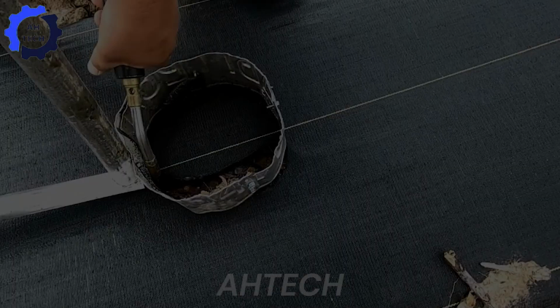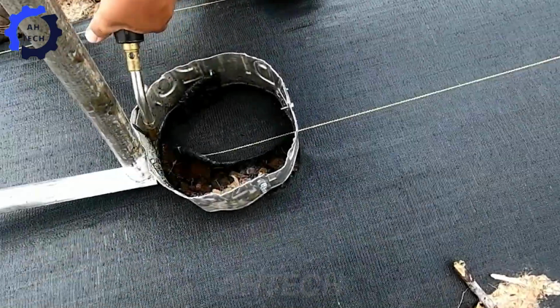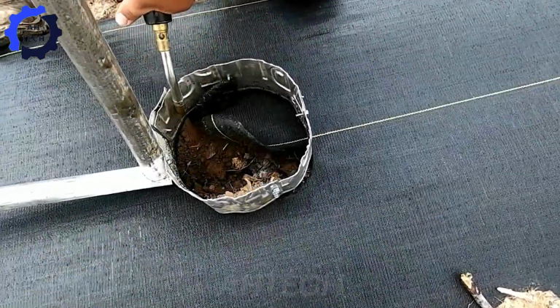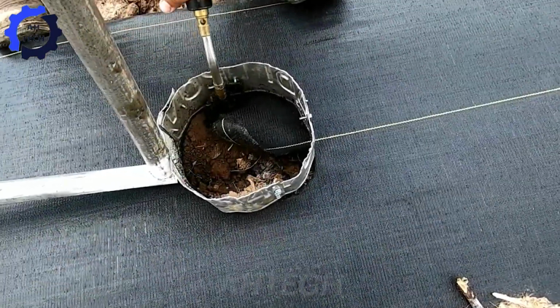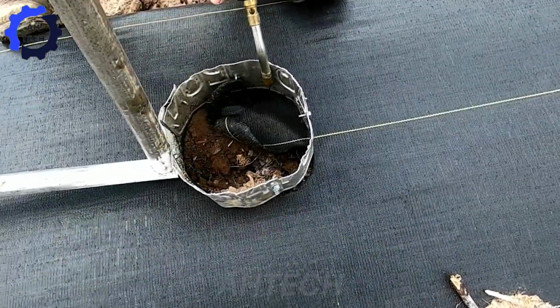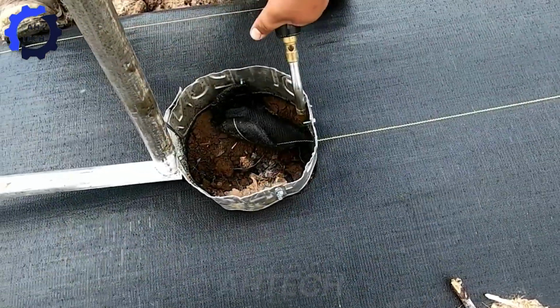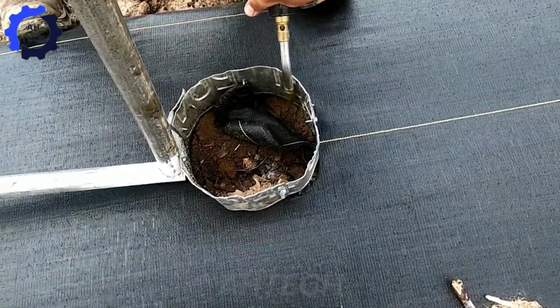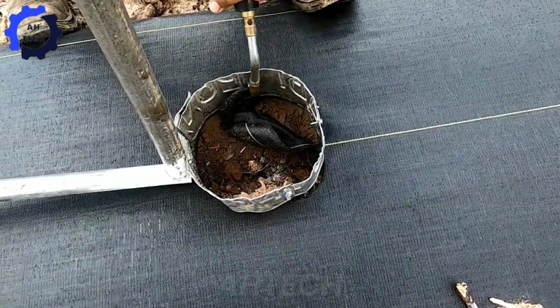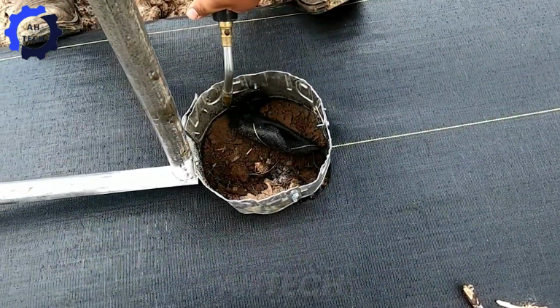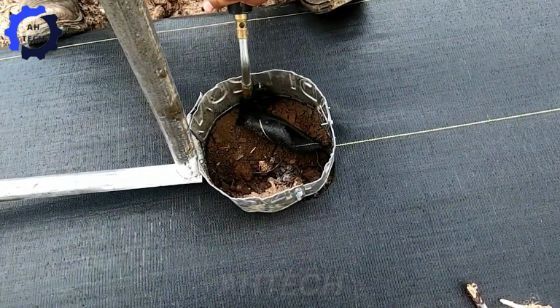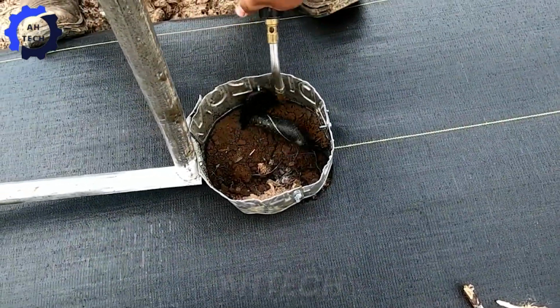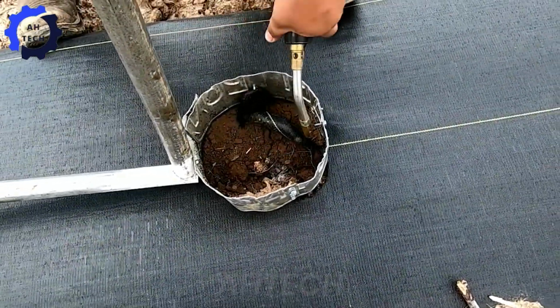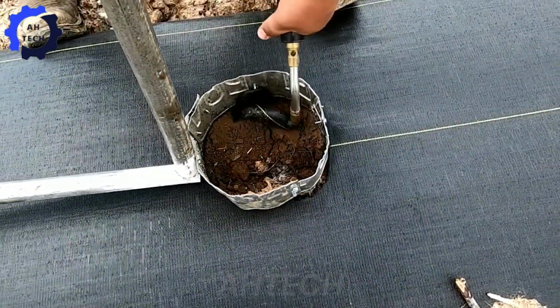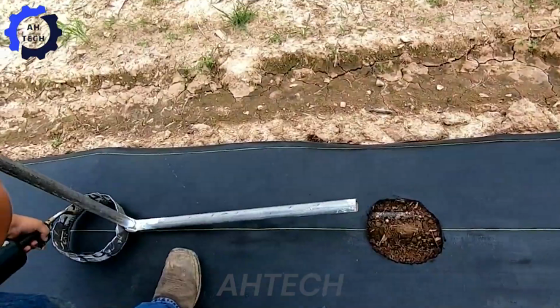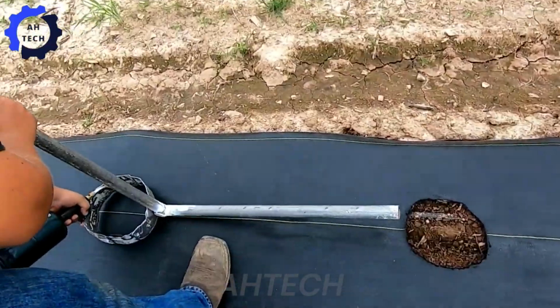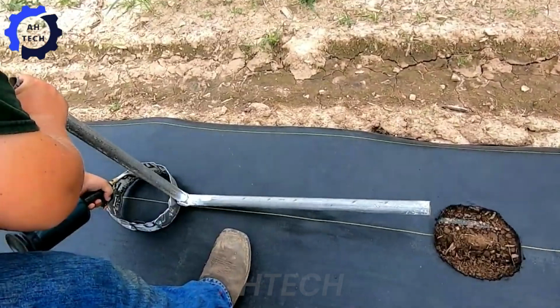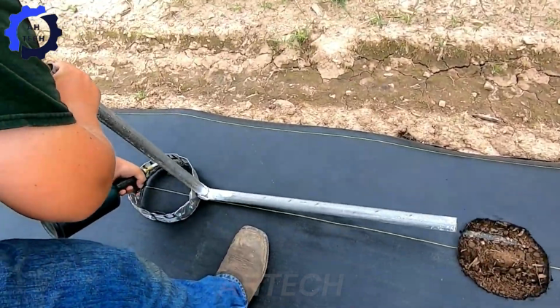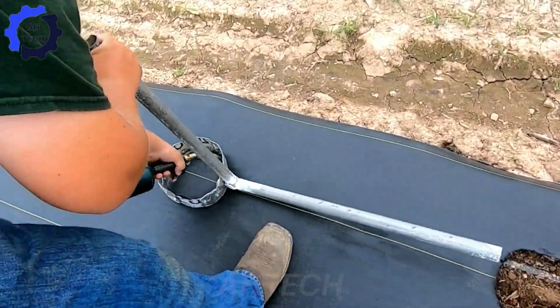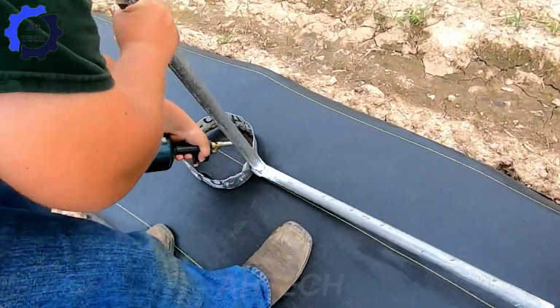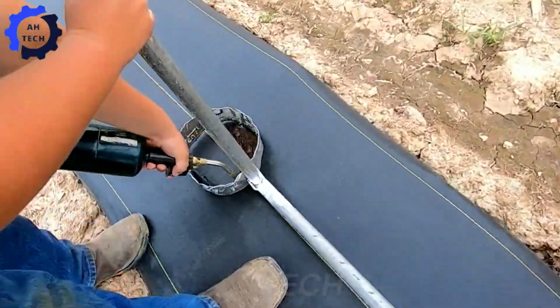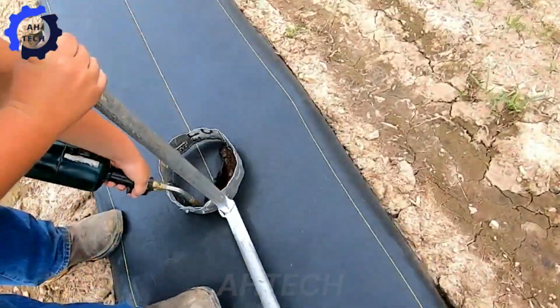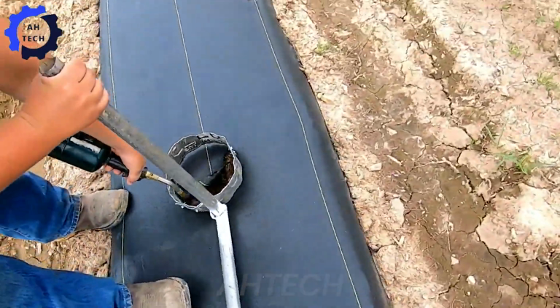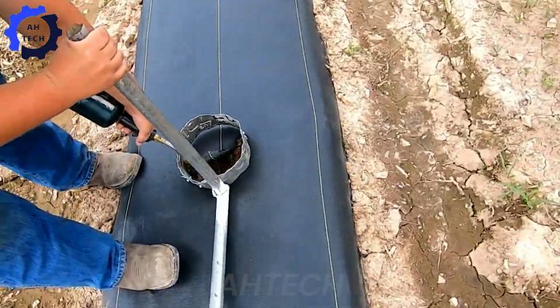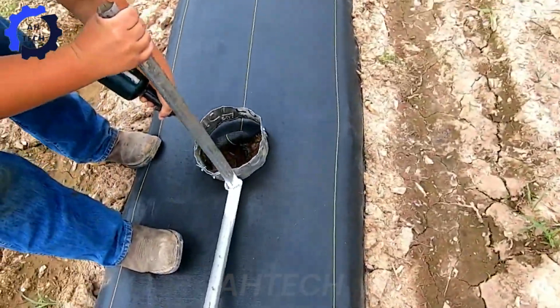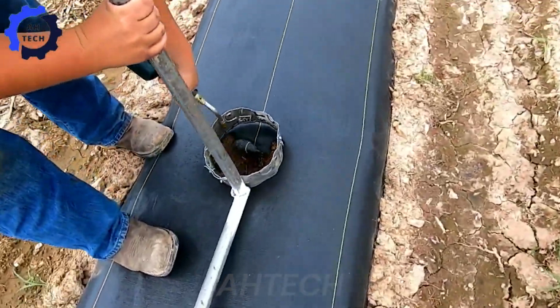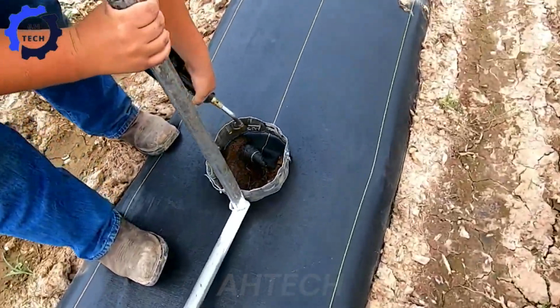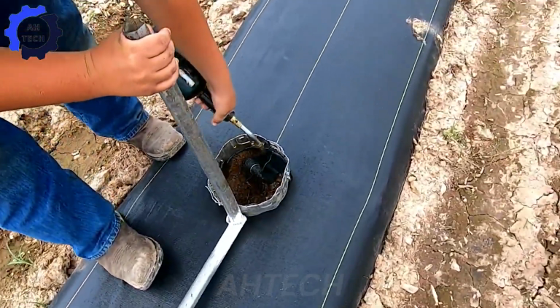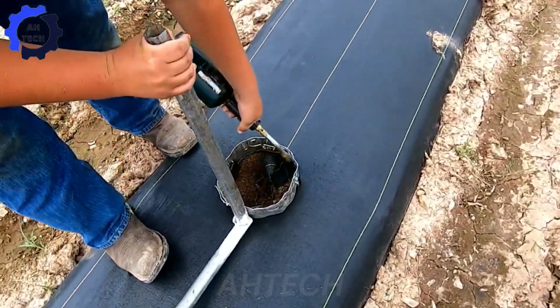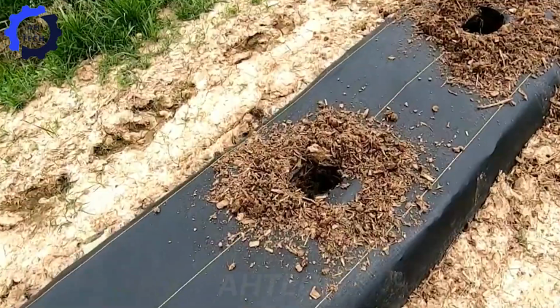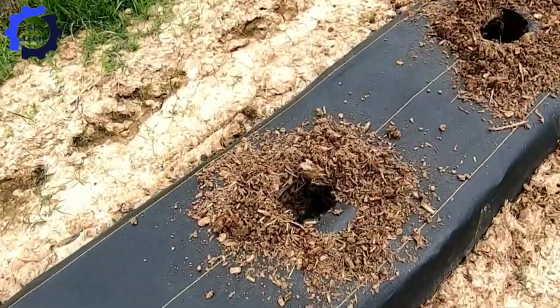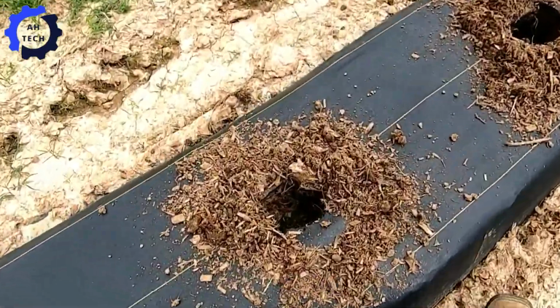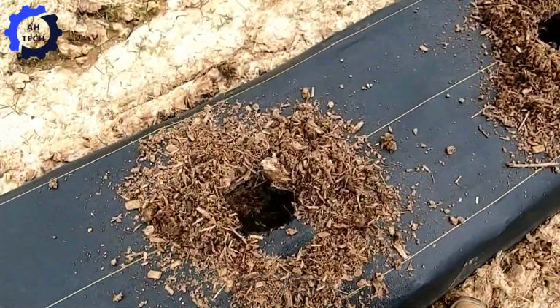Use a blowtorch to heat the landscape fabric, creating precise holes for the plants, then drill the perfect locations for the blueberries.